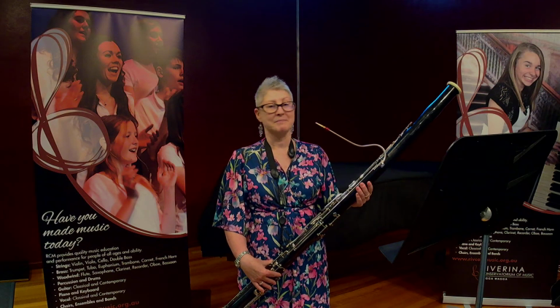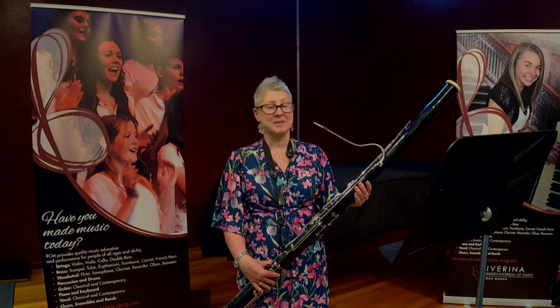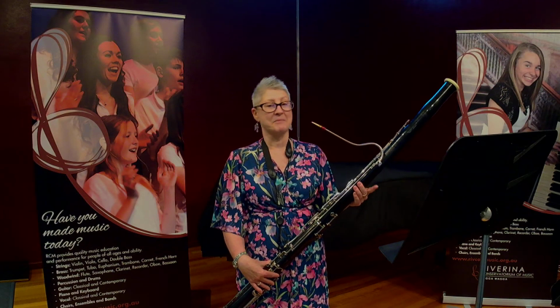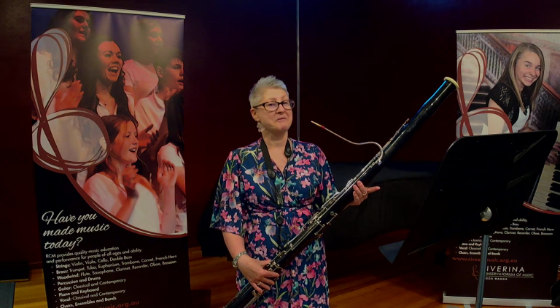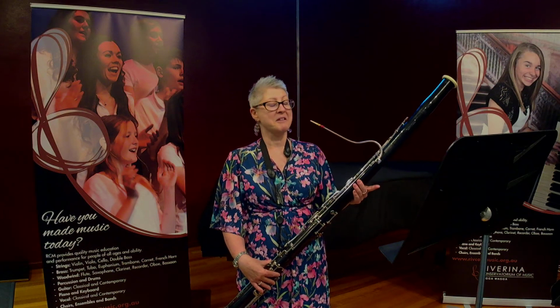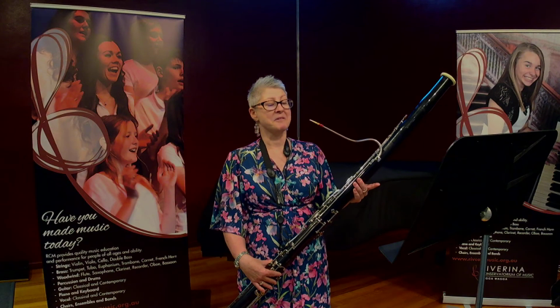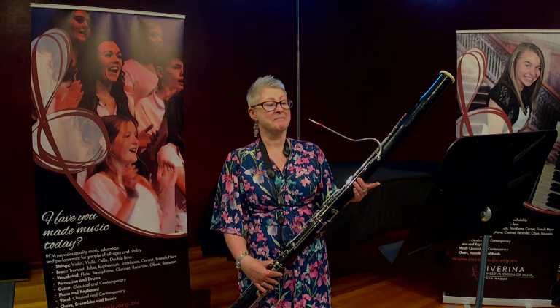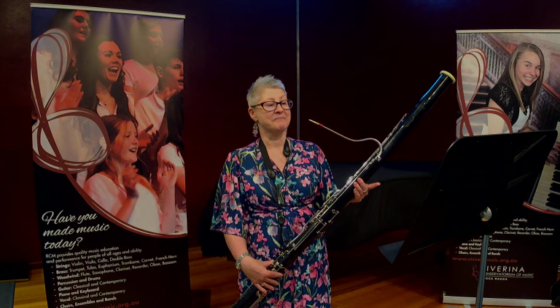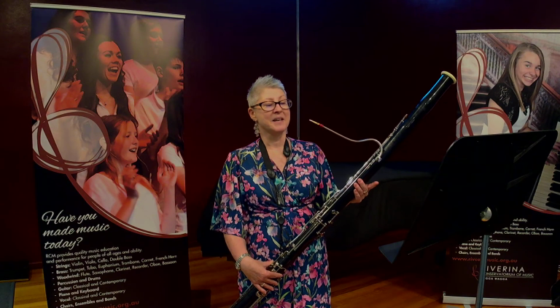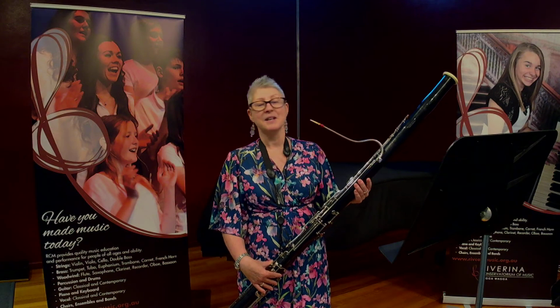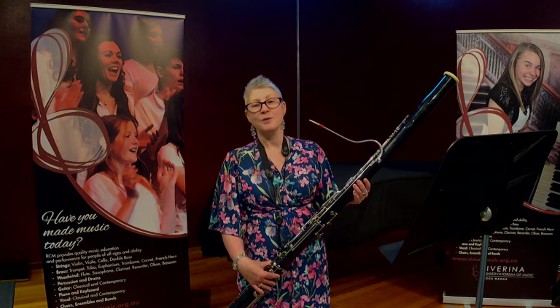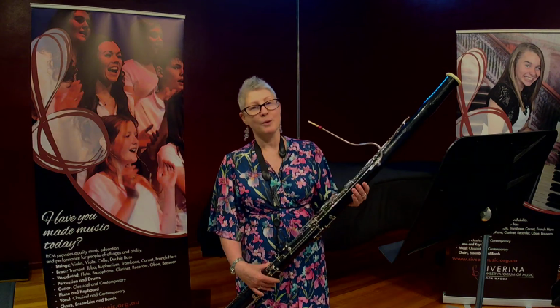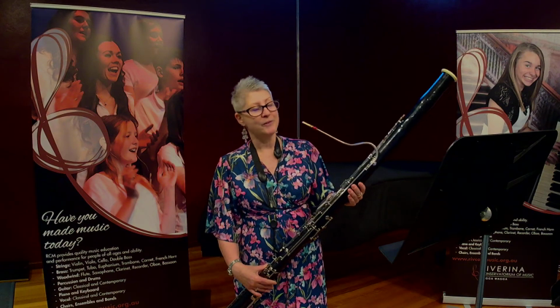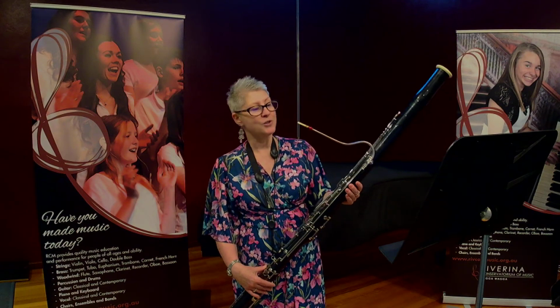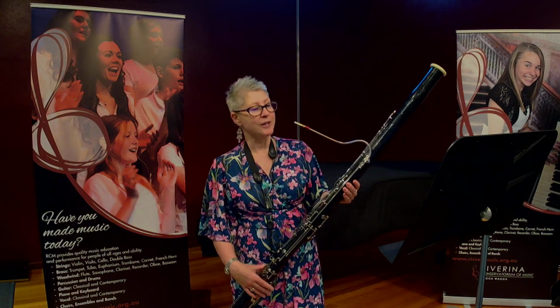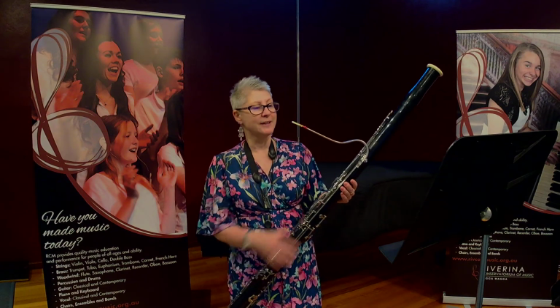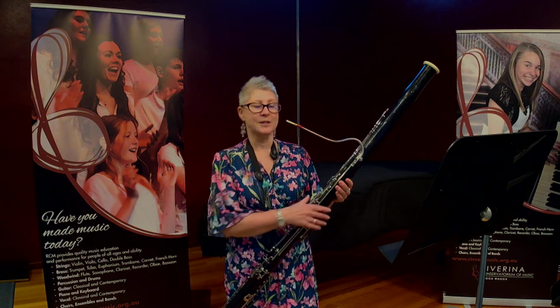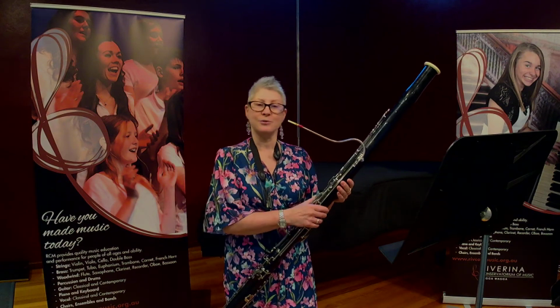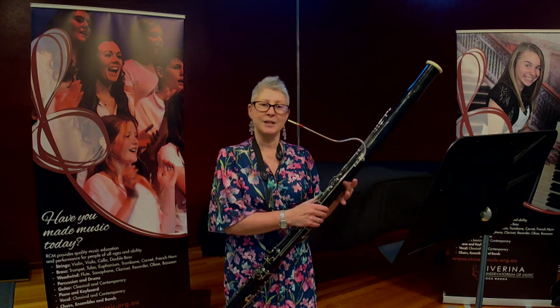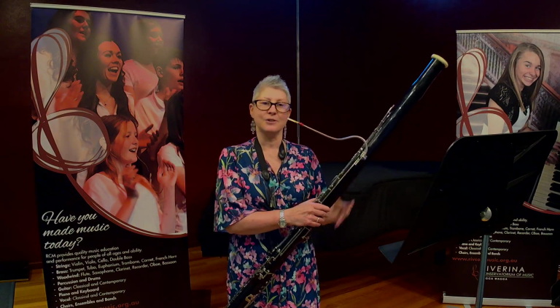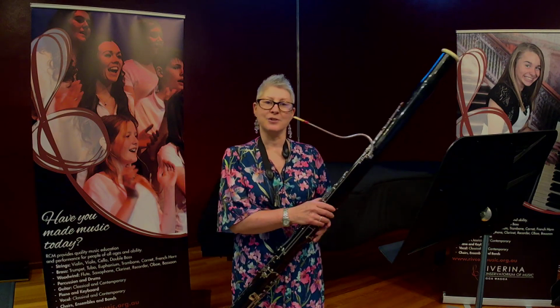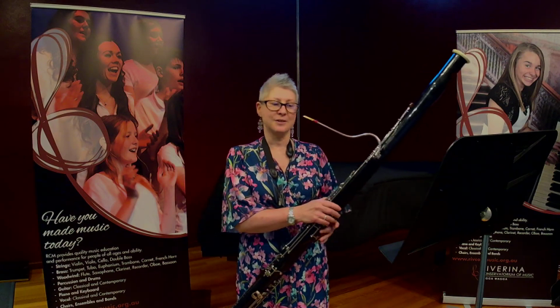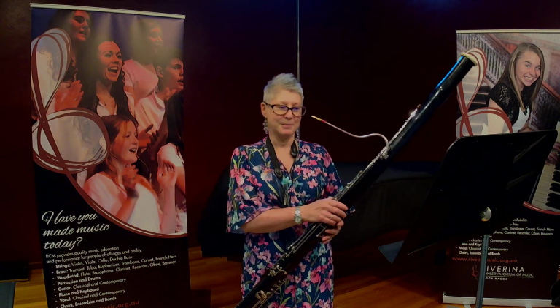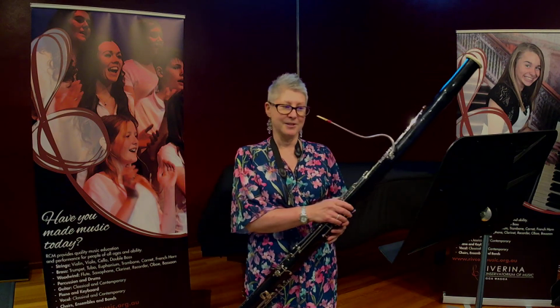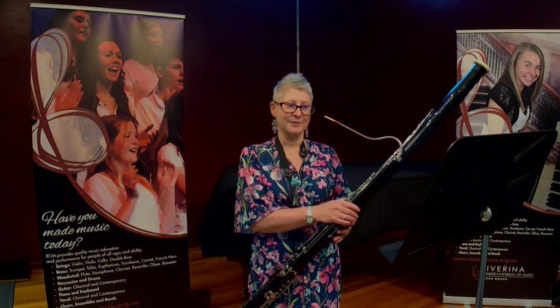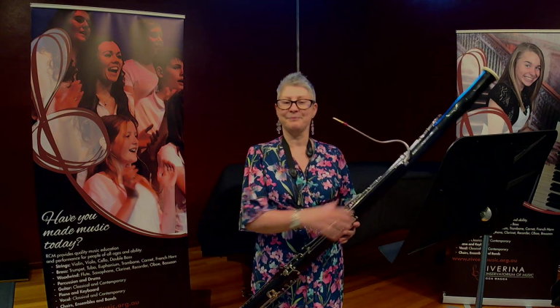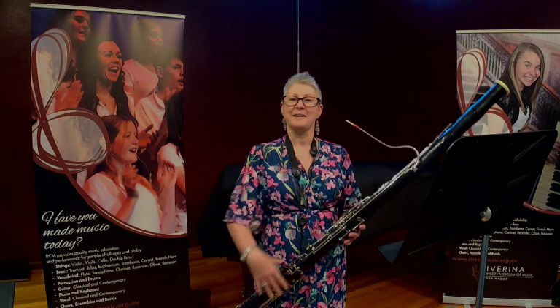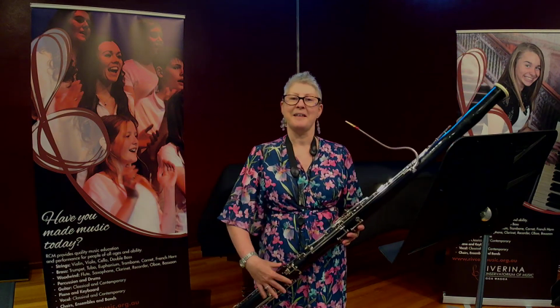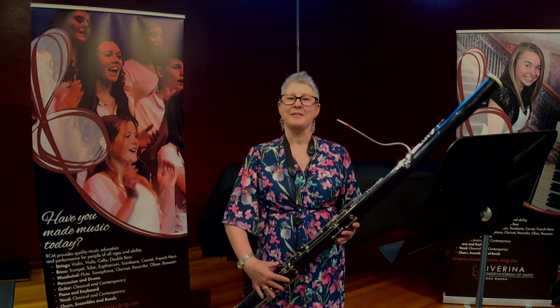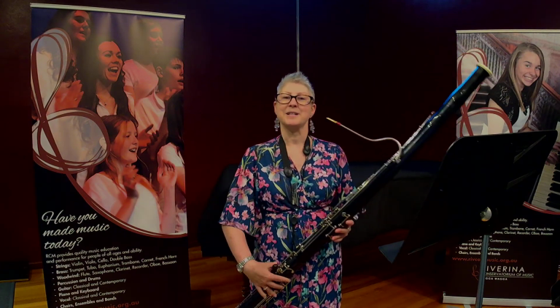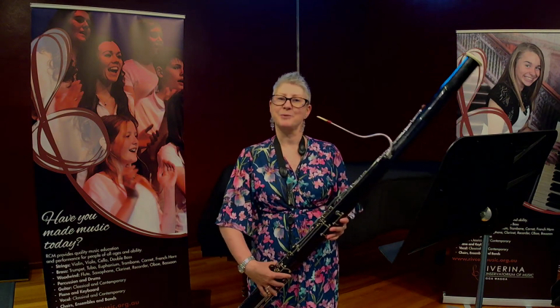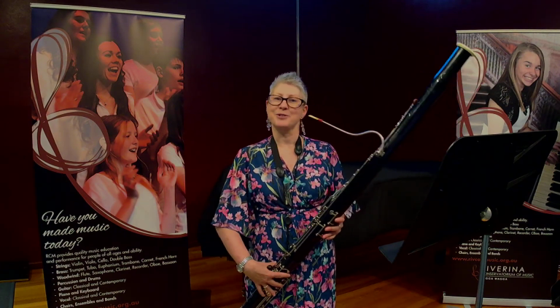Something for everyone. So I hope you've enjoyed this short introduction to the bassoon. Thanks for watching.